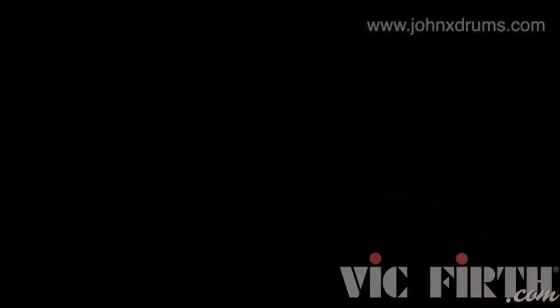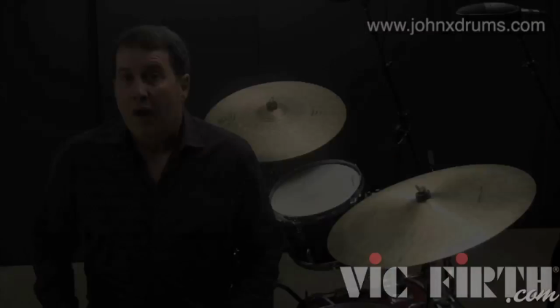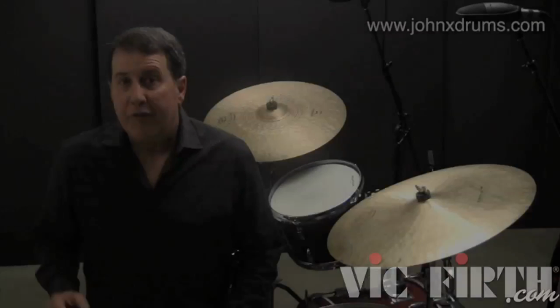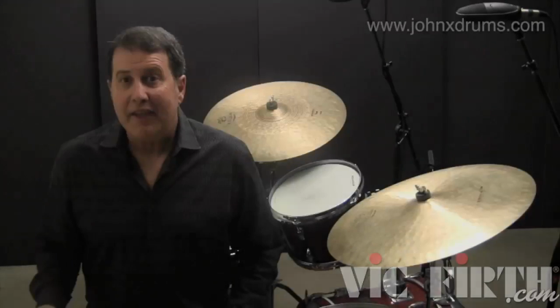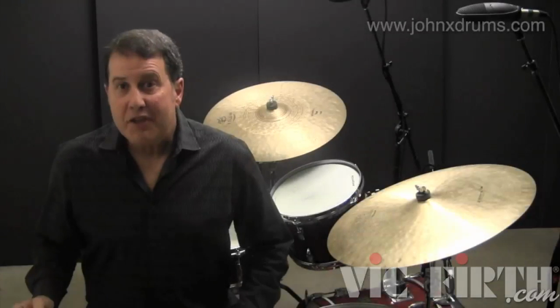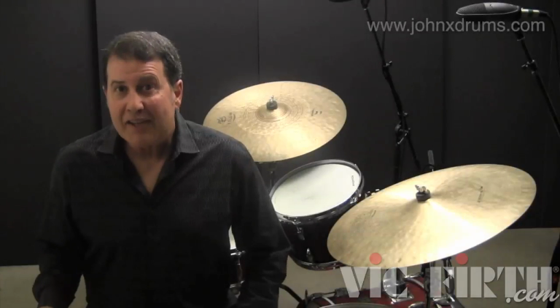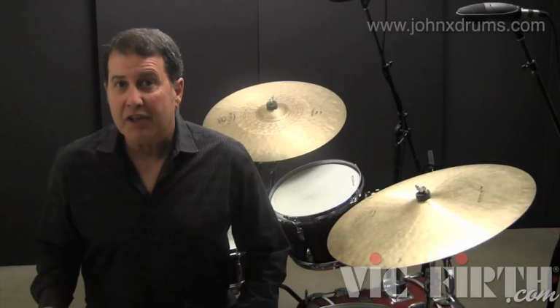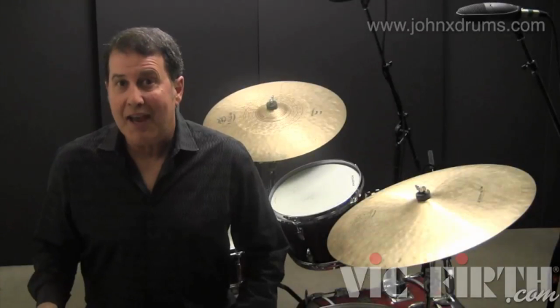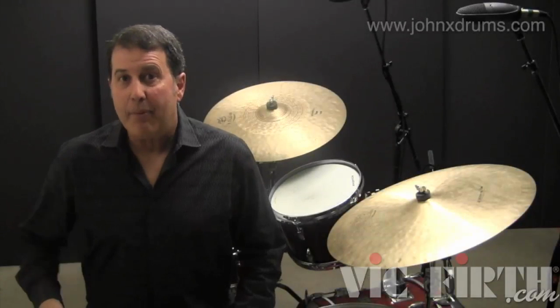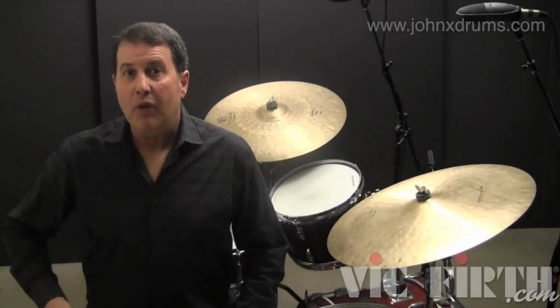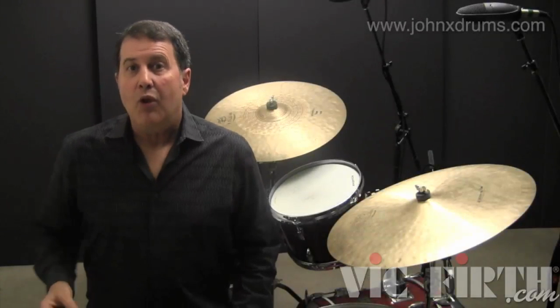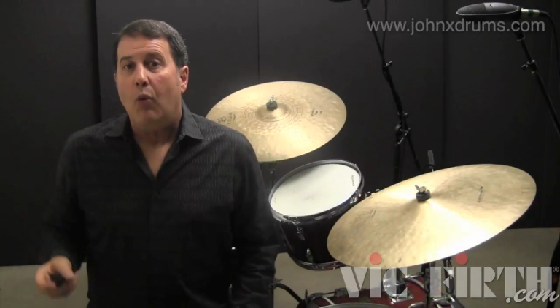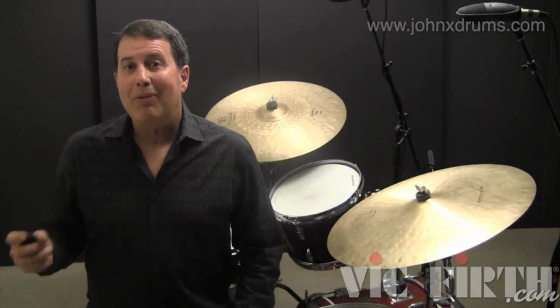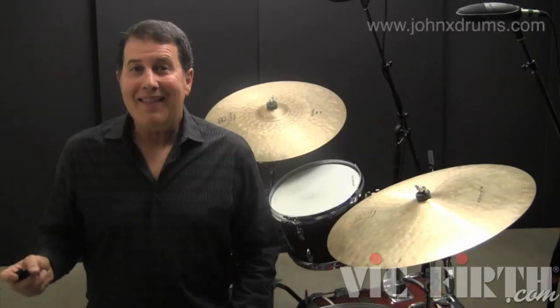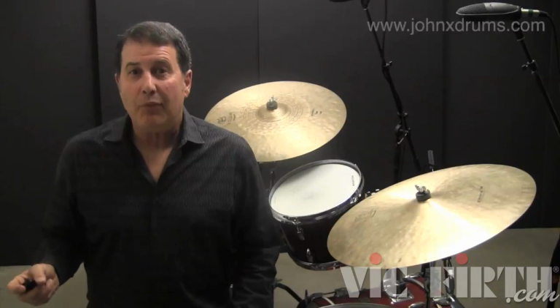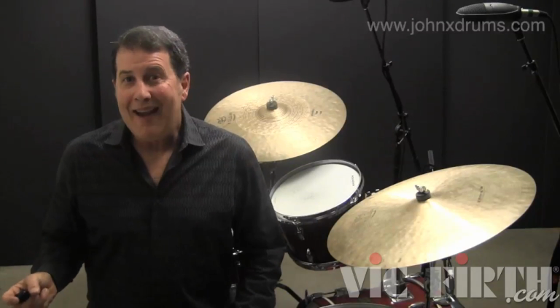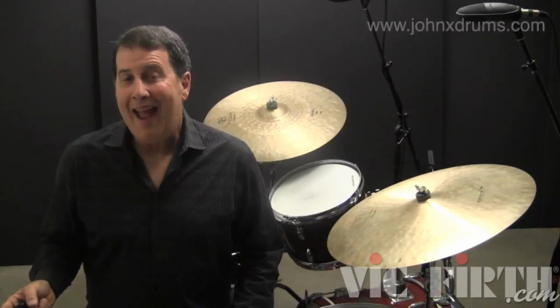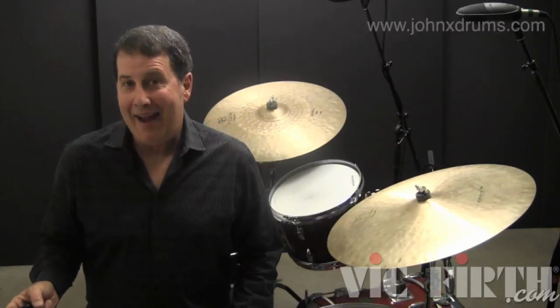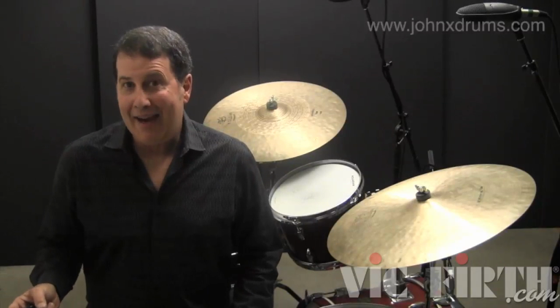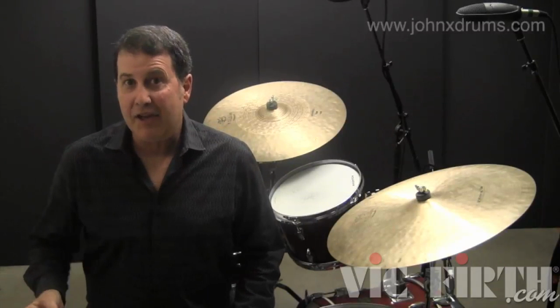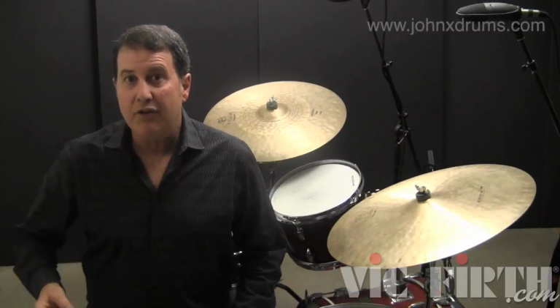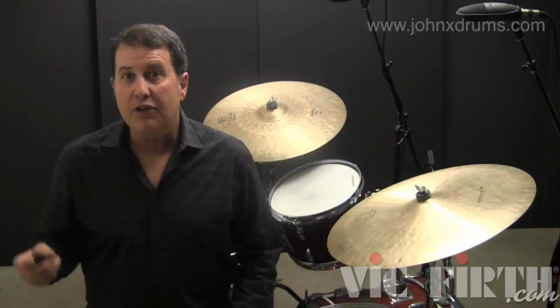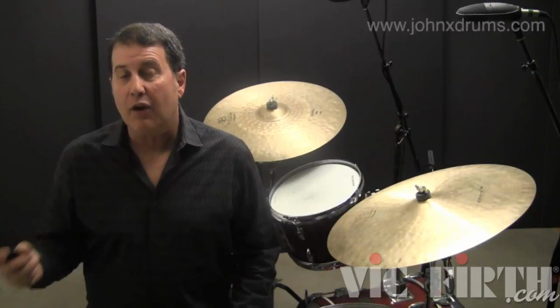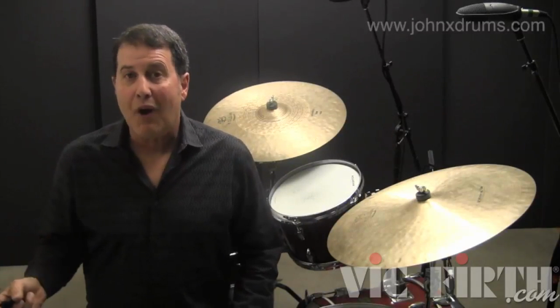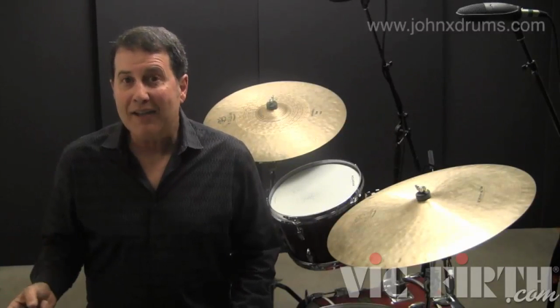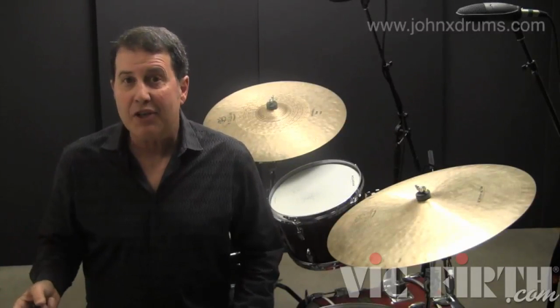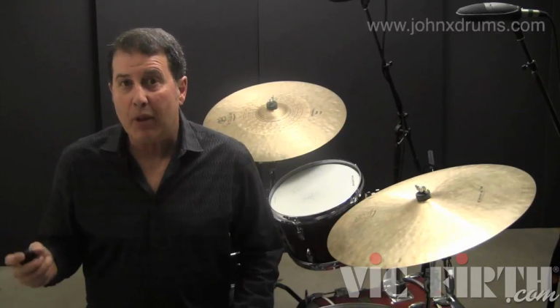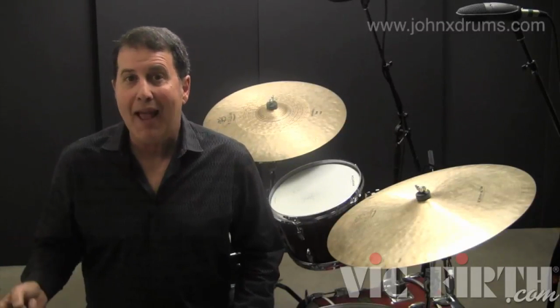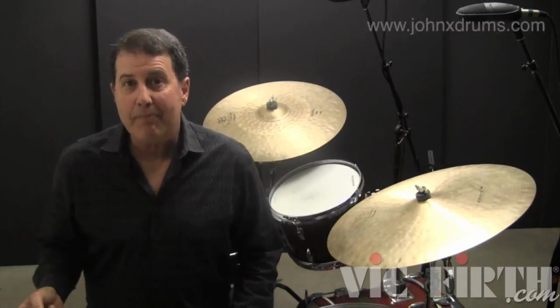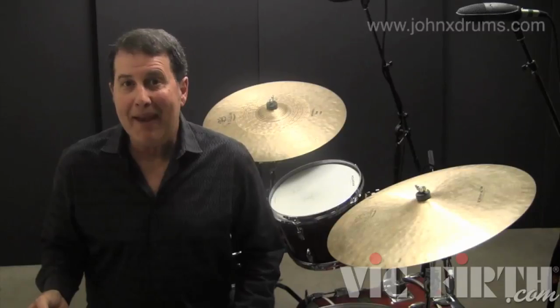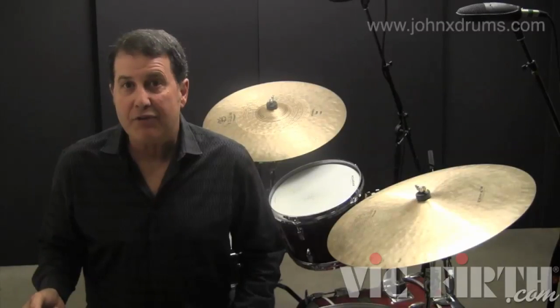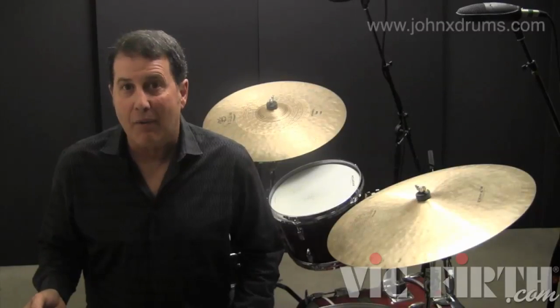For this next example, we'll play the right-hand accent using a ride cymbal and bass drum.